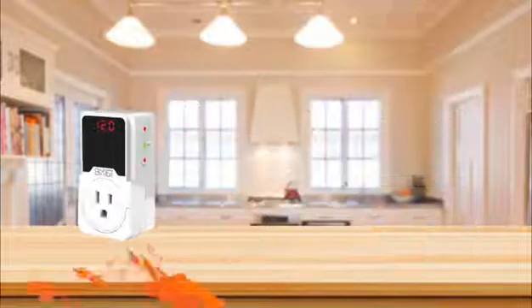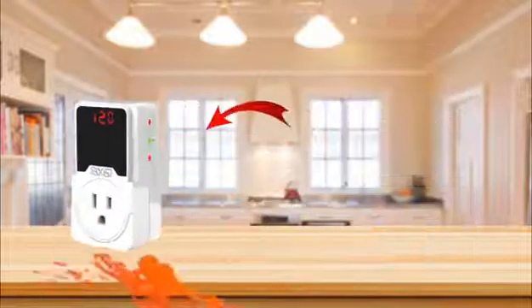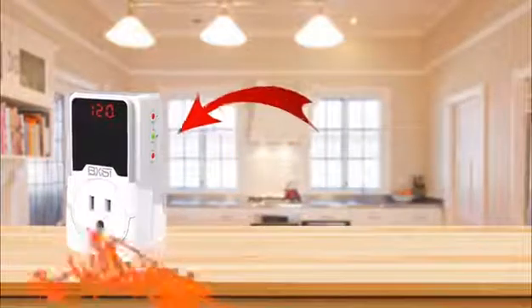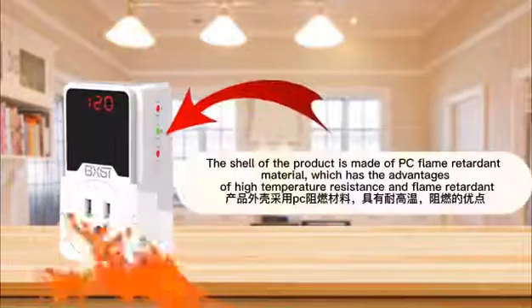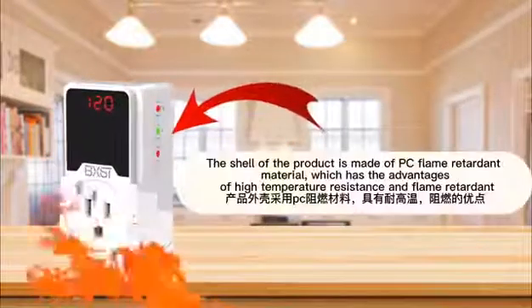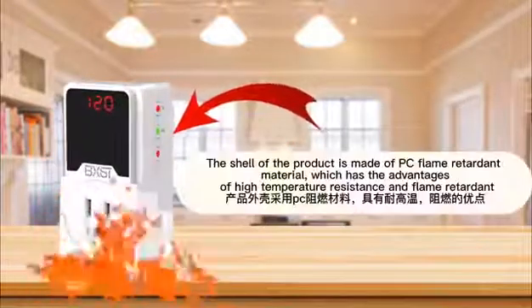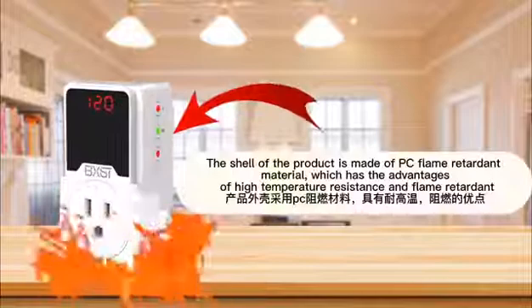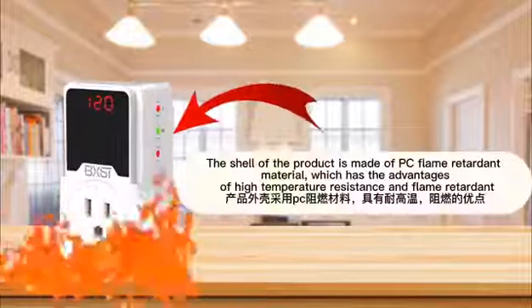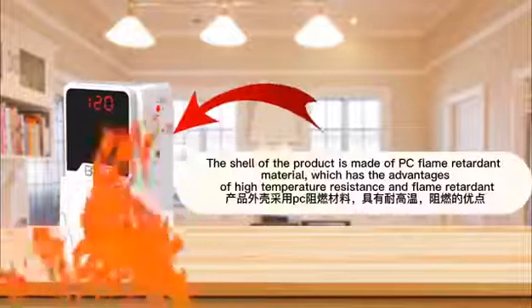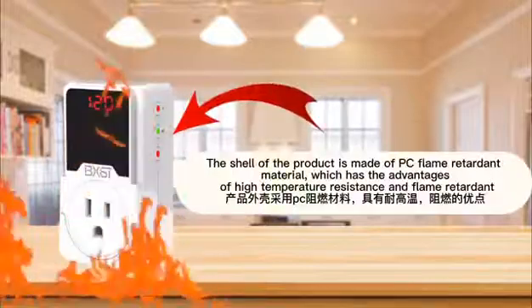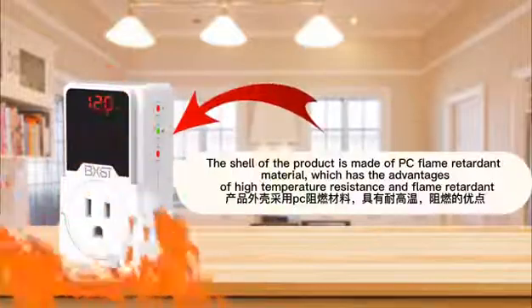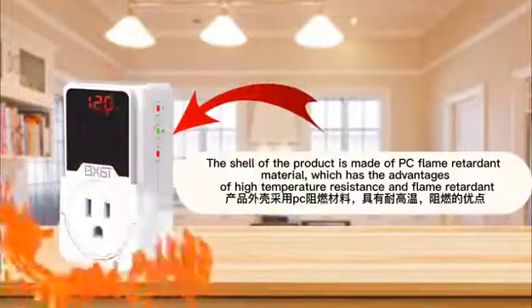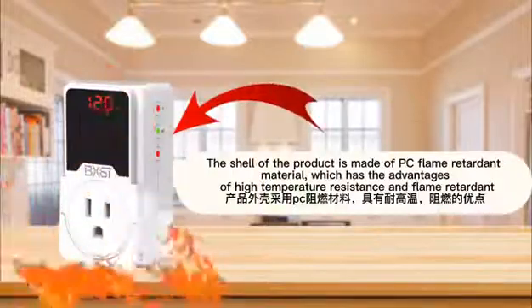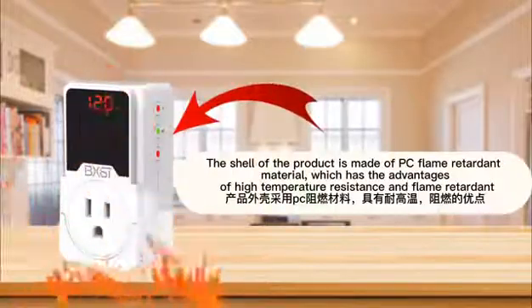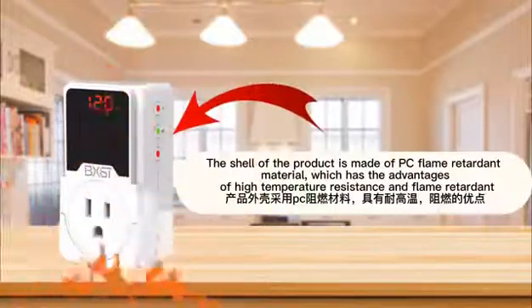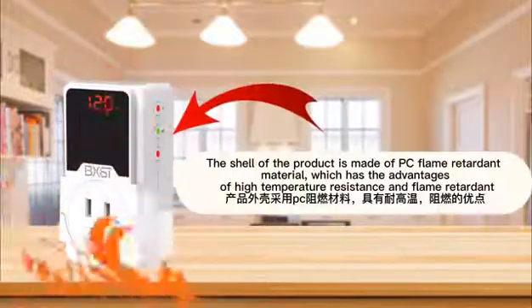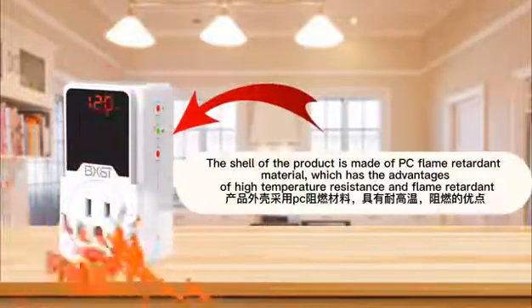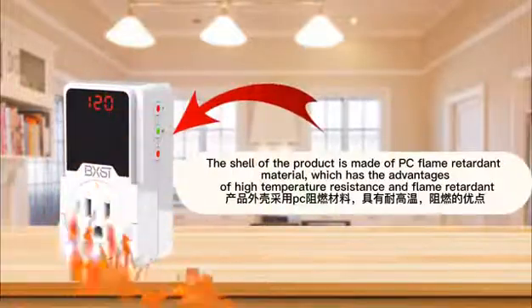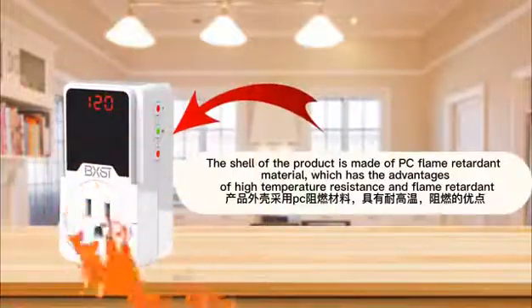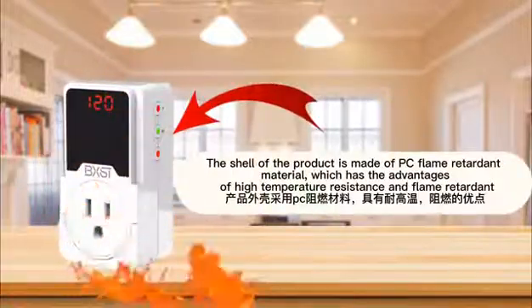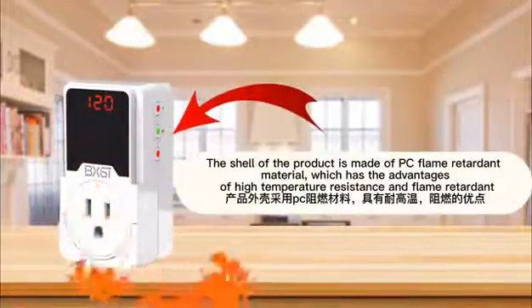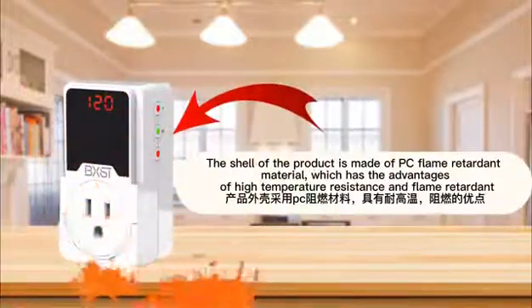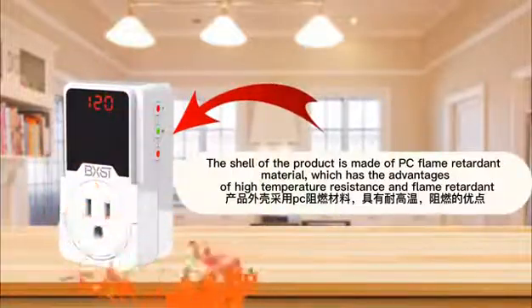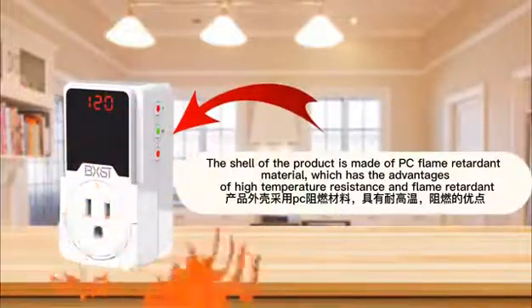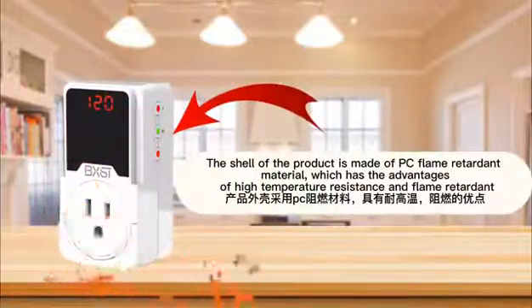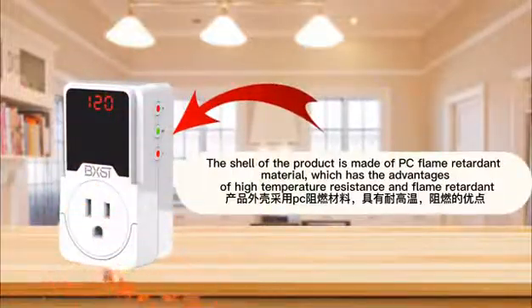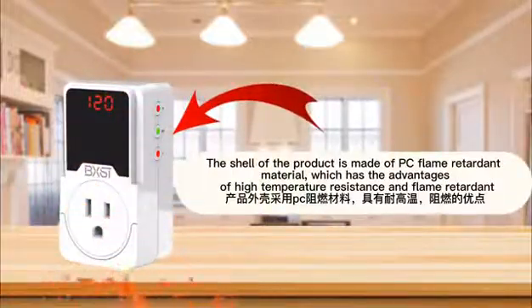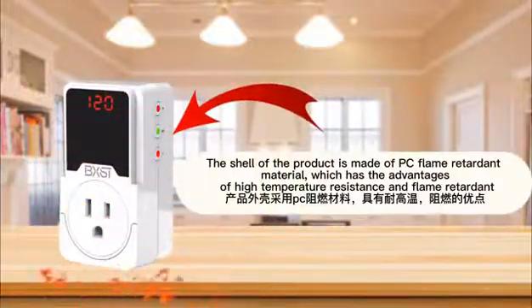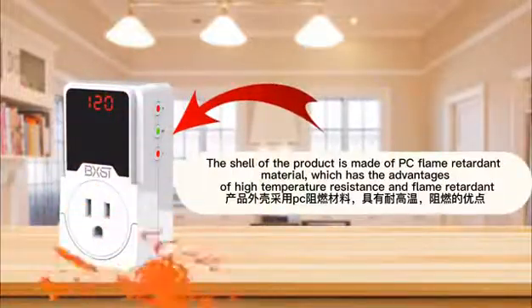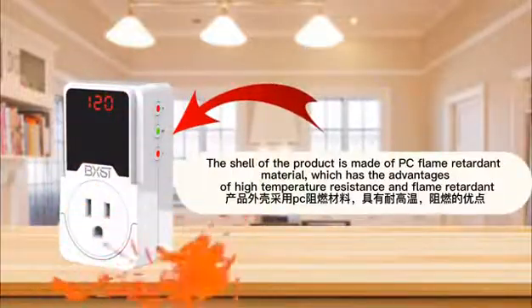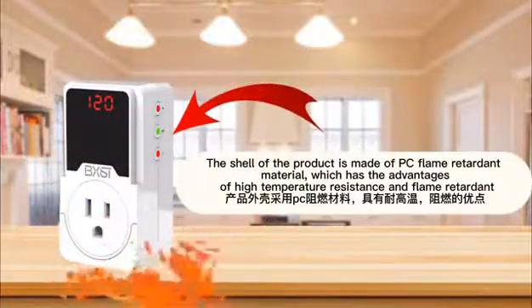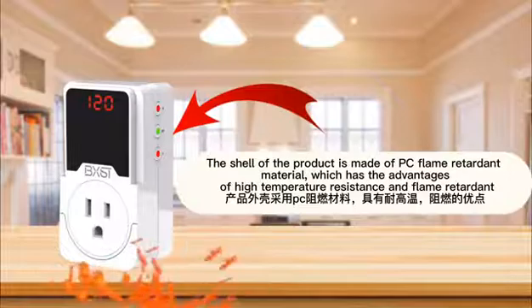The shell of the product is made of PC flame retardant material, which has the advantages of high temperature resistance and flame retardant.